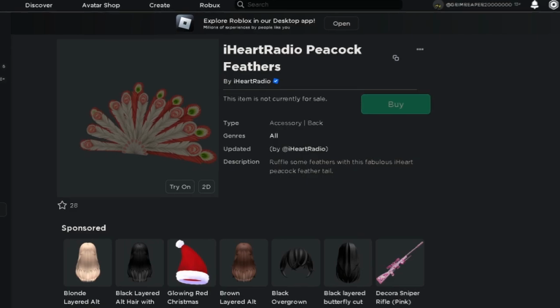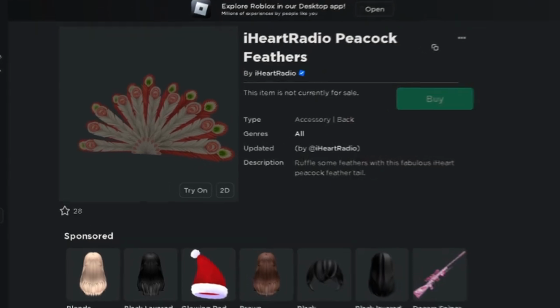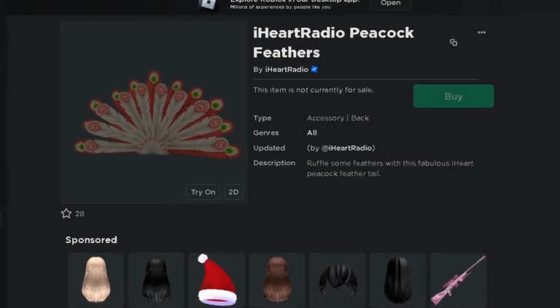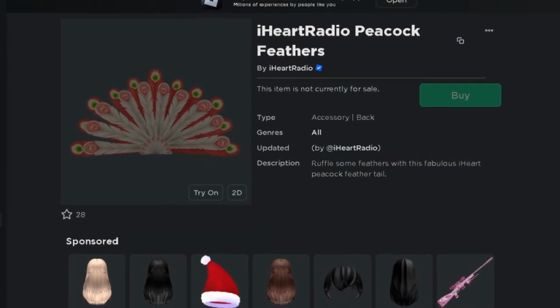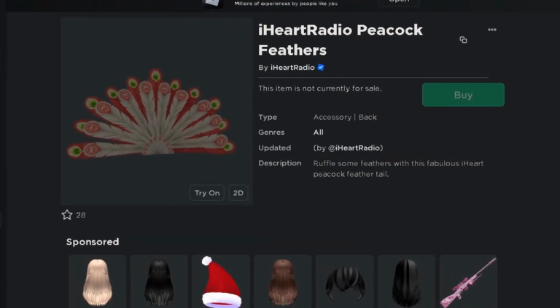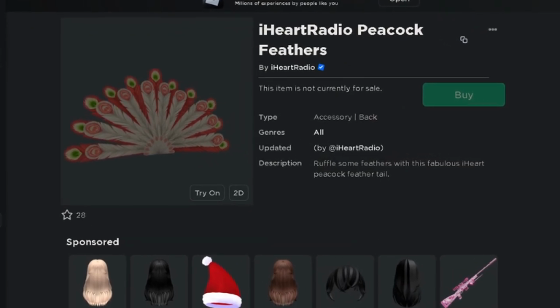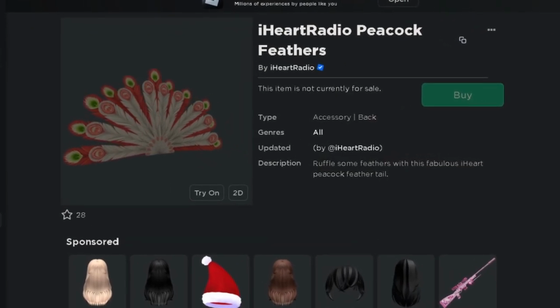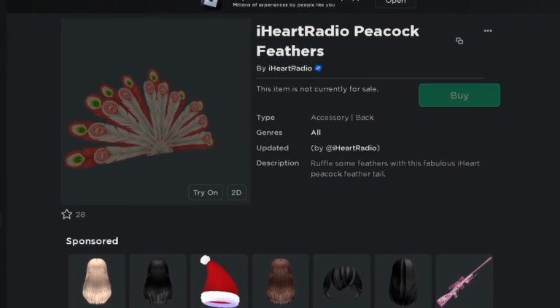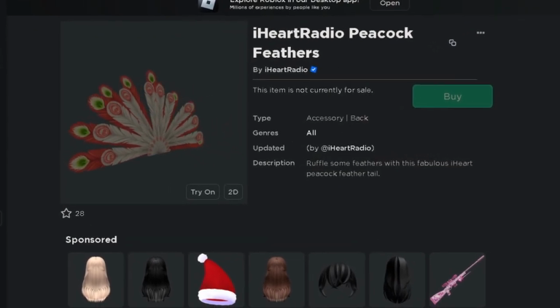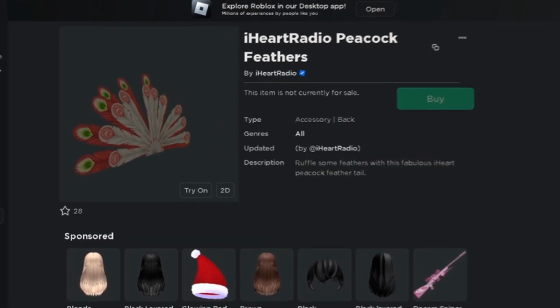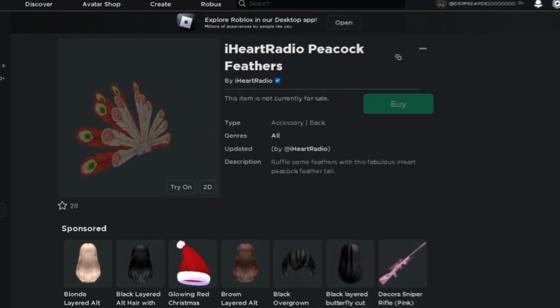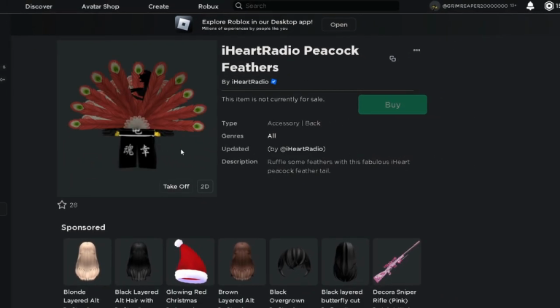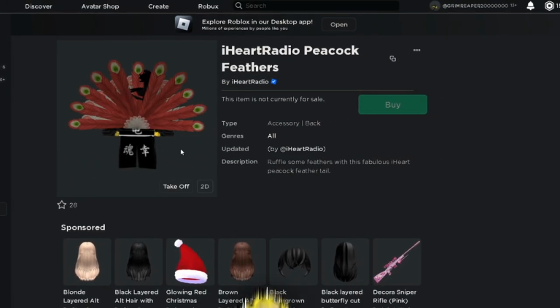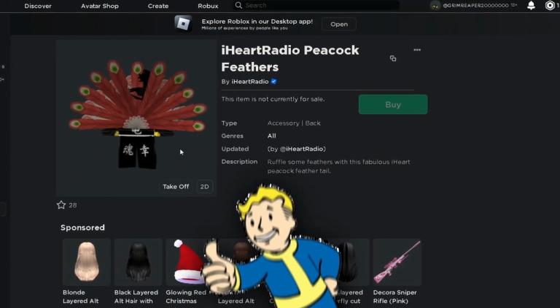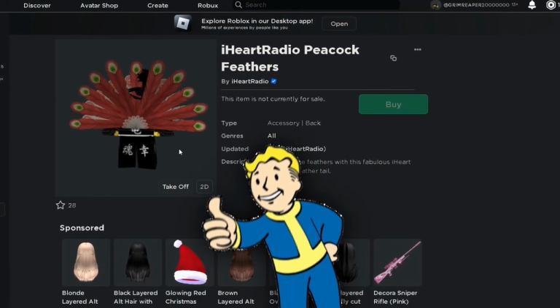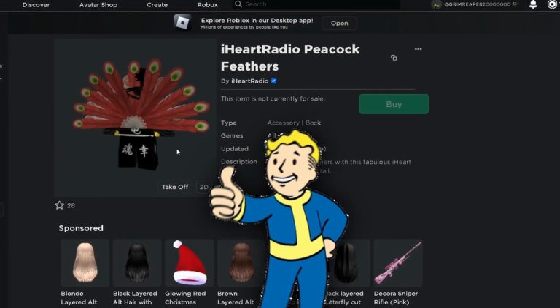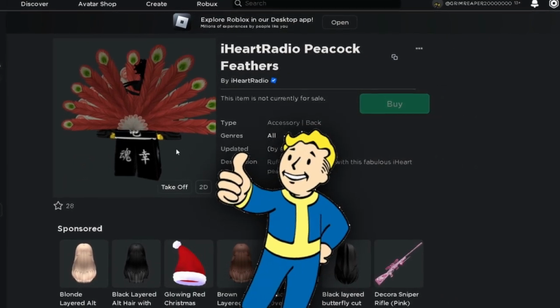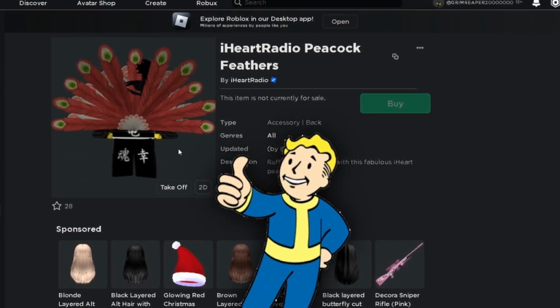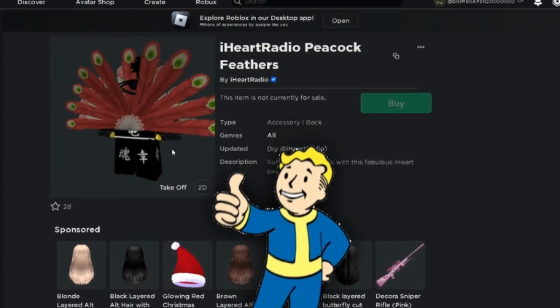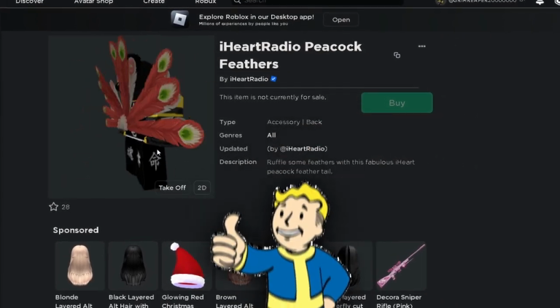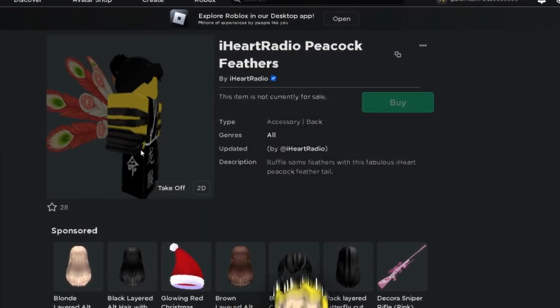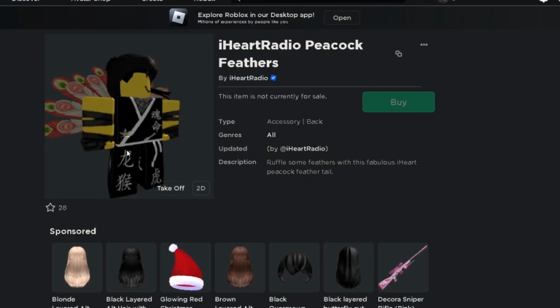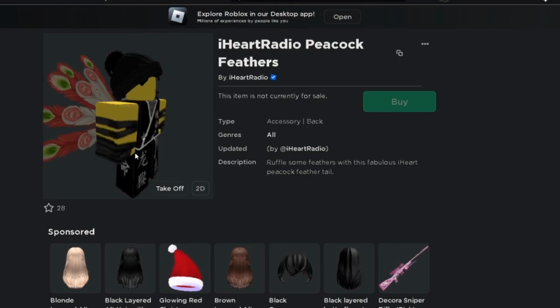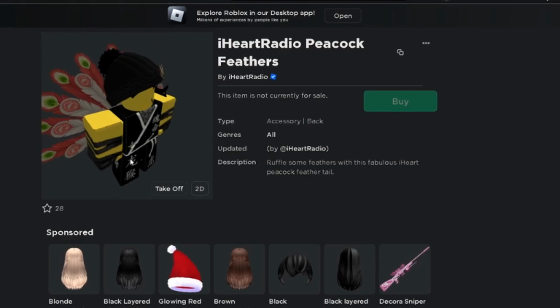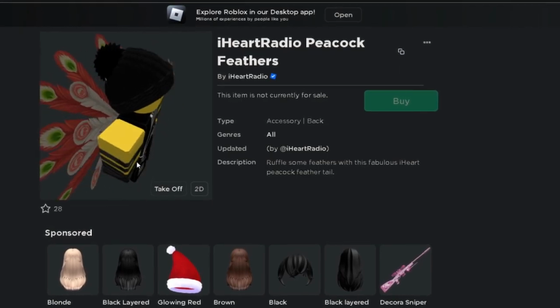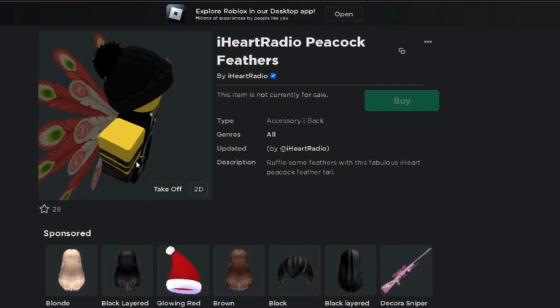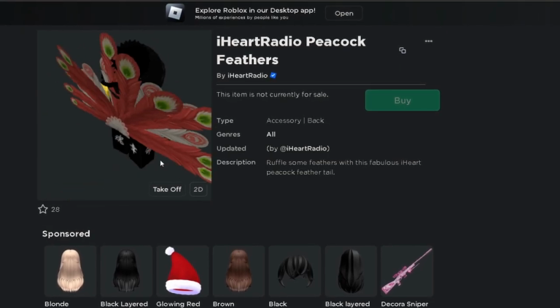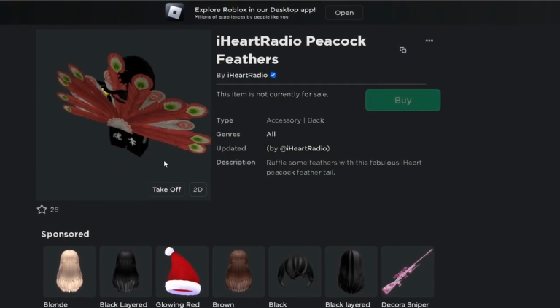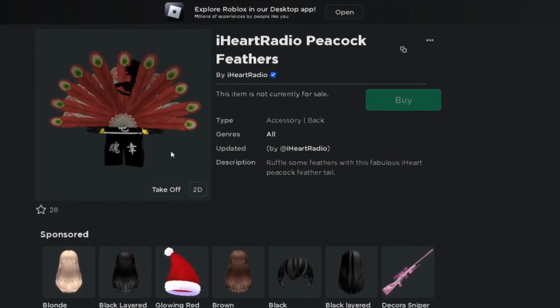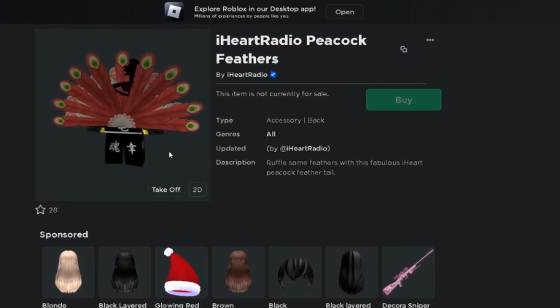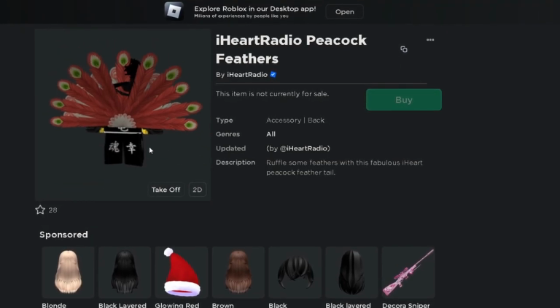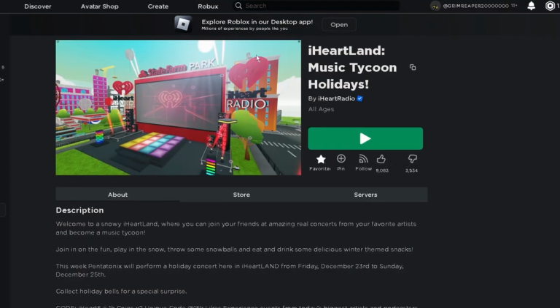Hey, so this is the item and this is what it looks like on my character. It looks pretty nice — like peacock feathers — and it's pretty well made. Anyway, here's how to get it.